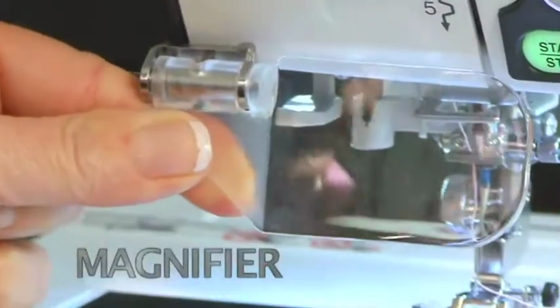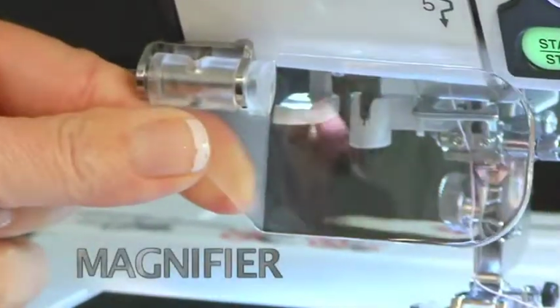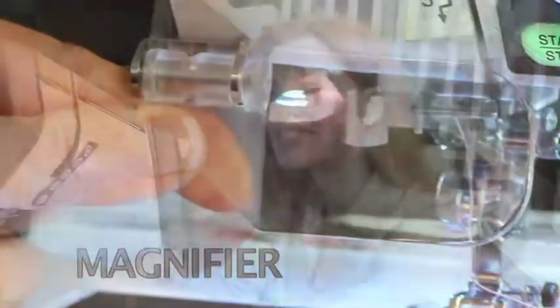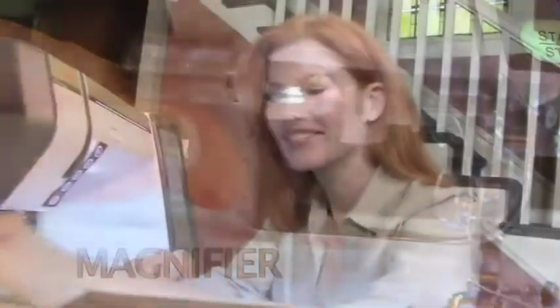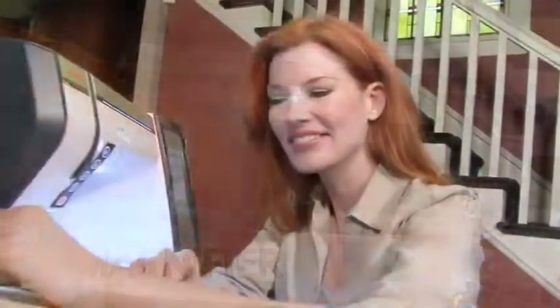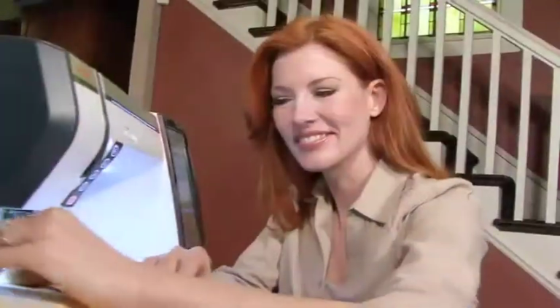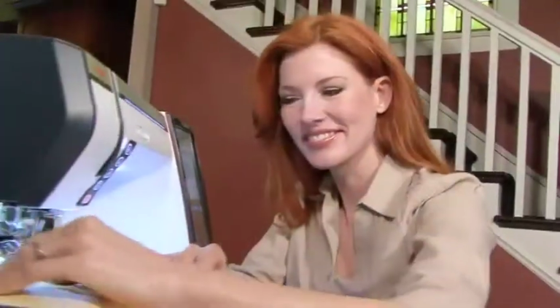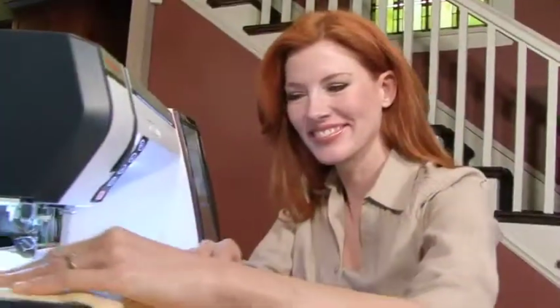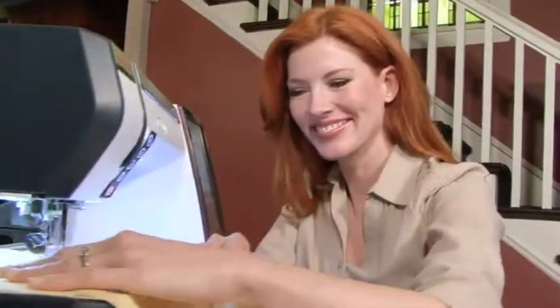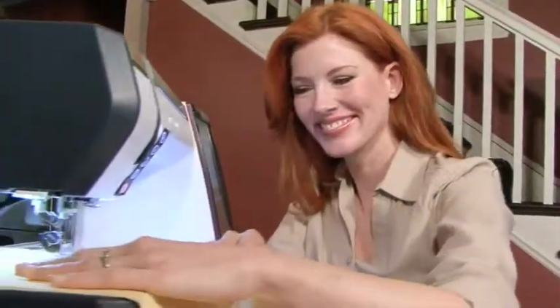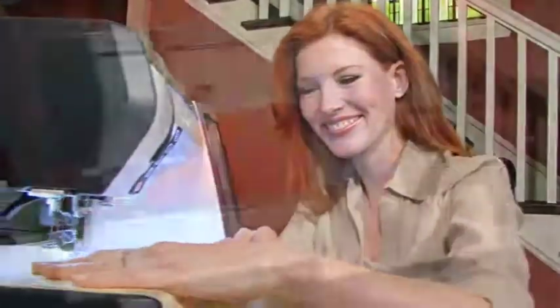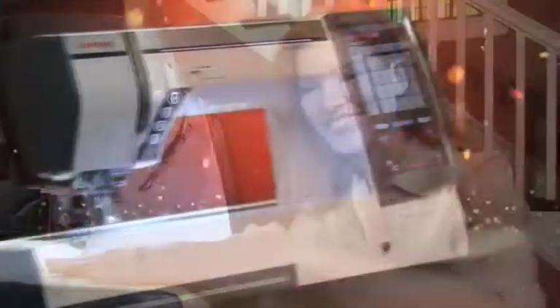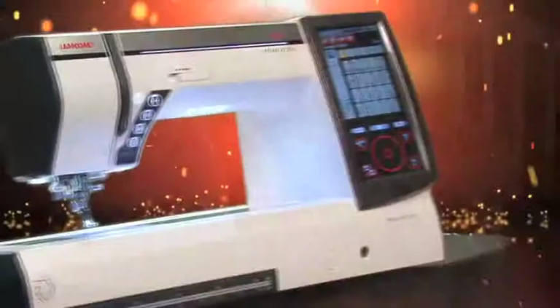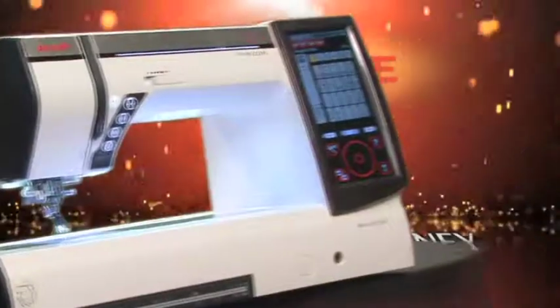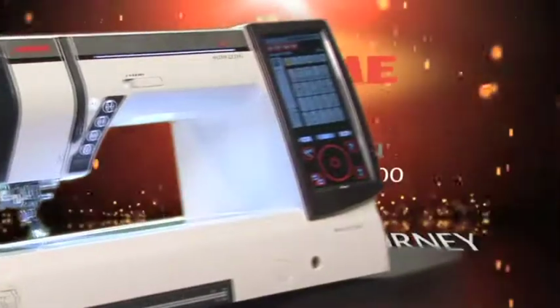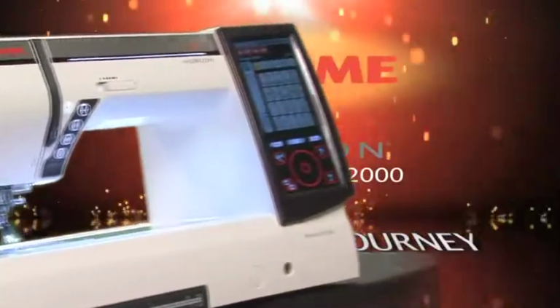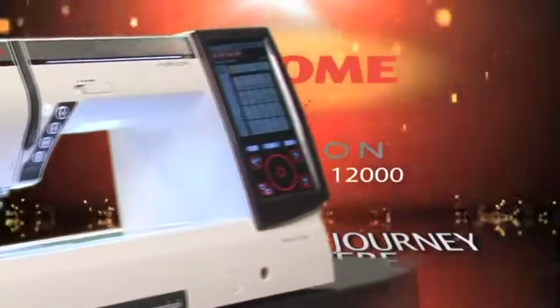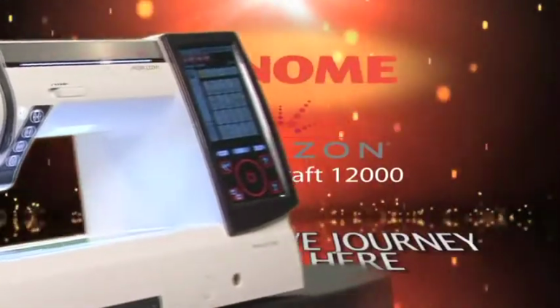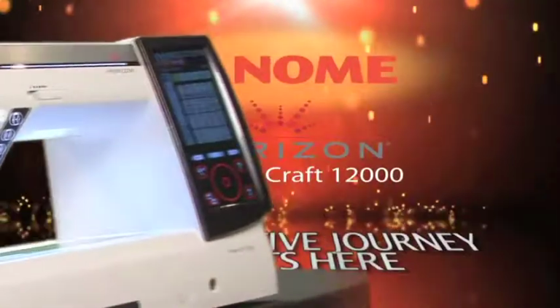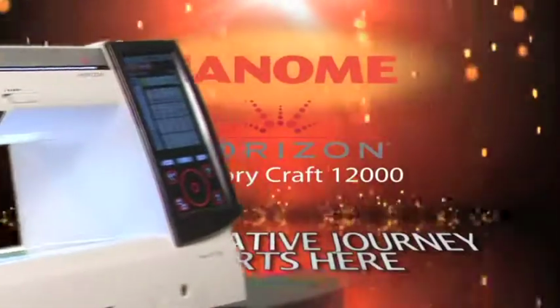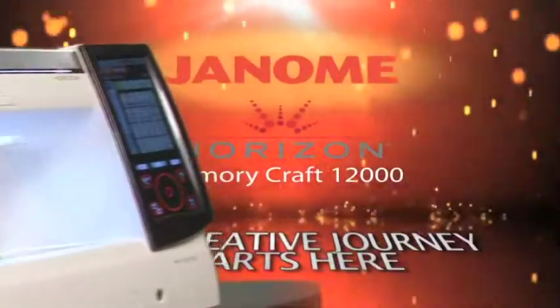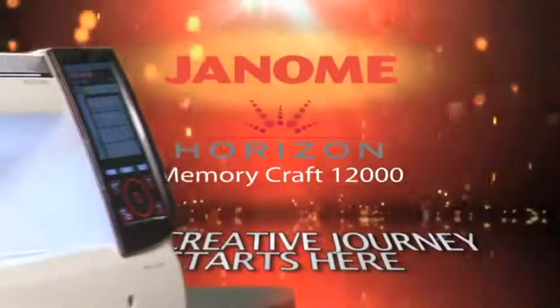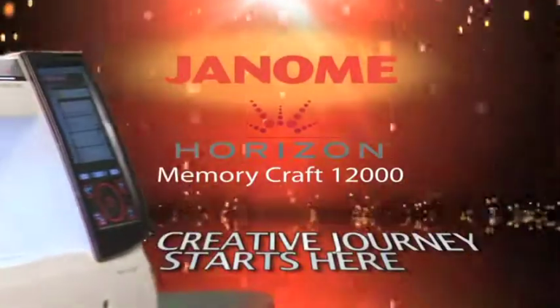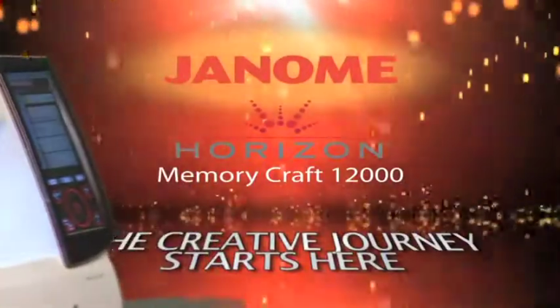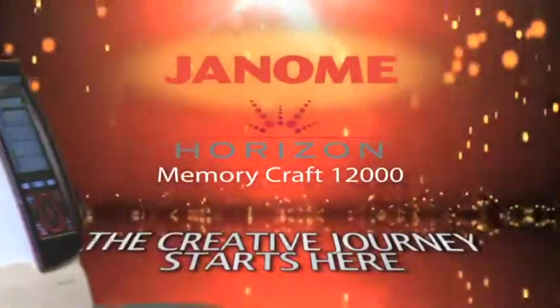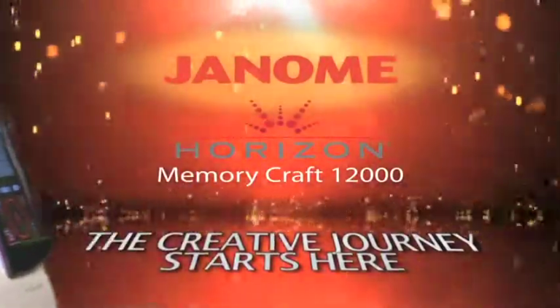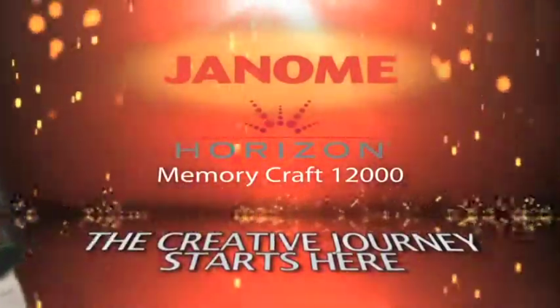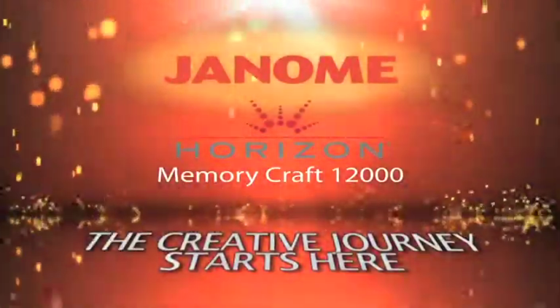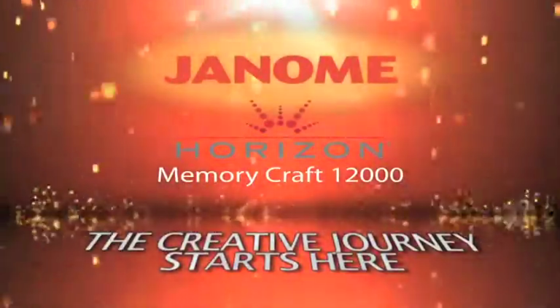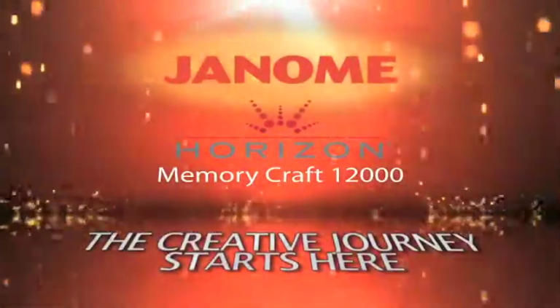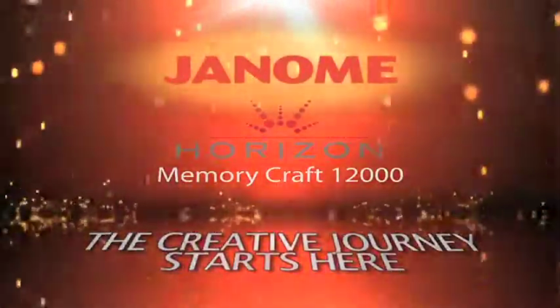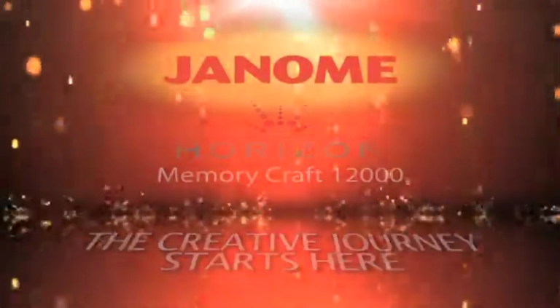It changes the way you quilt, sew, and embroider. The Horizon Memory Craft 12000.